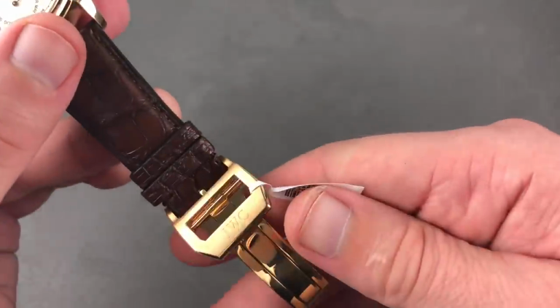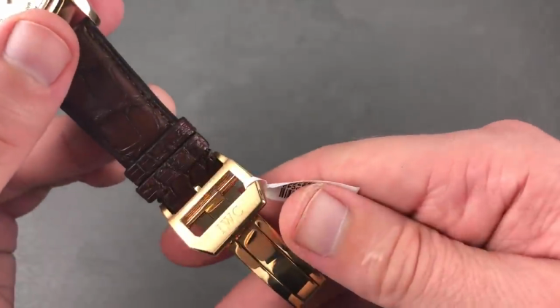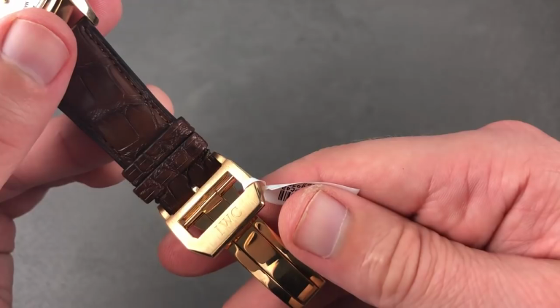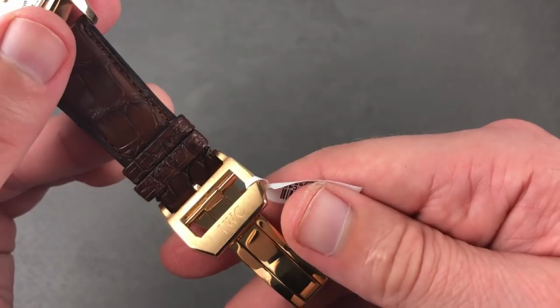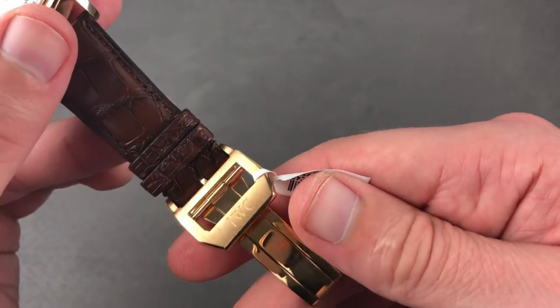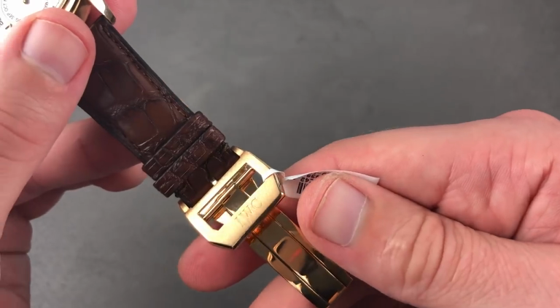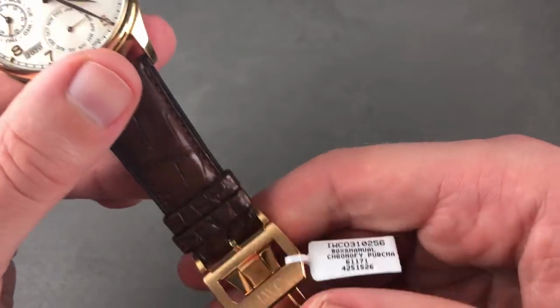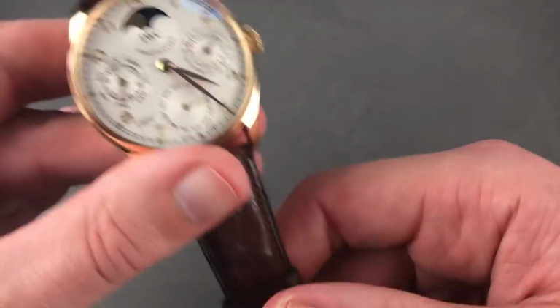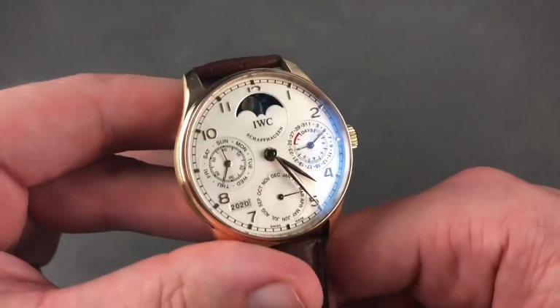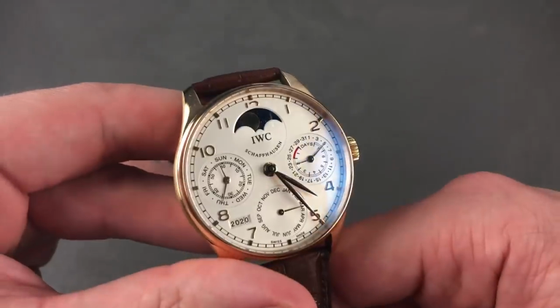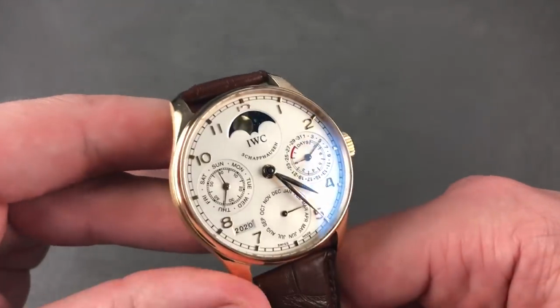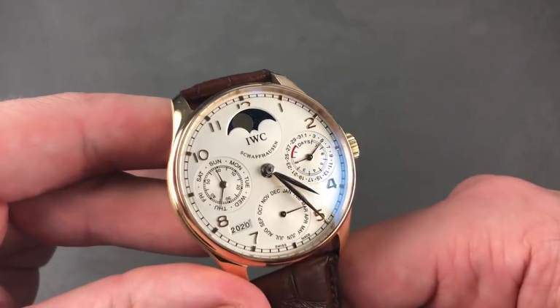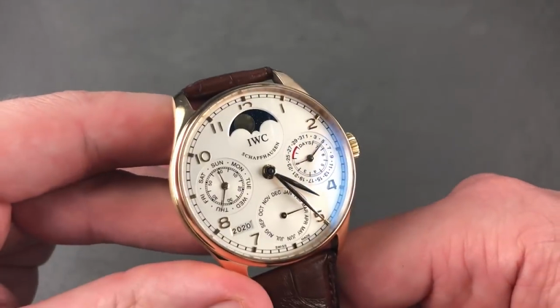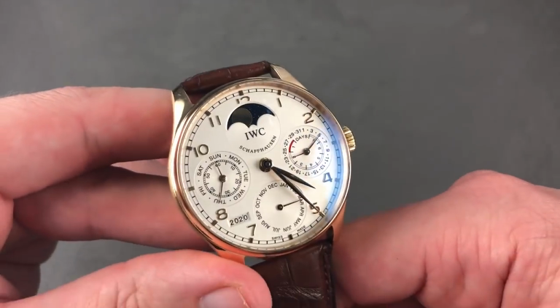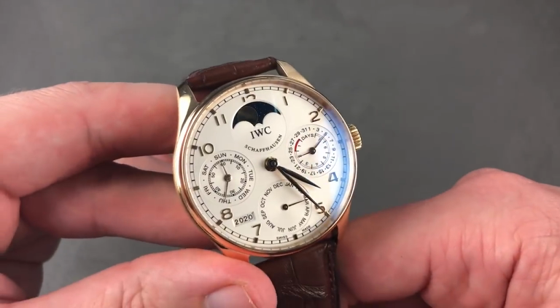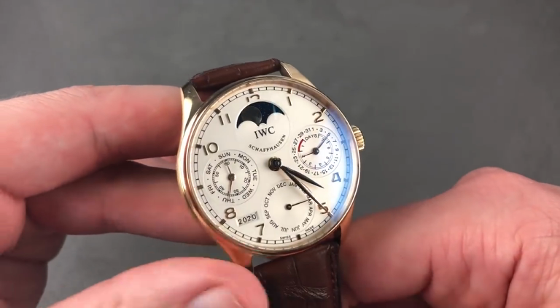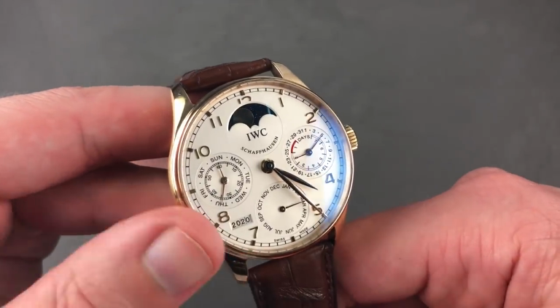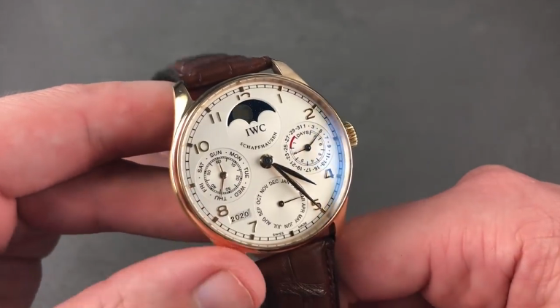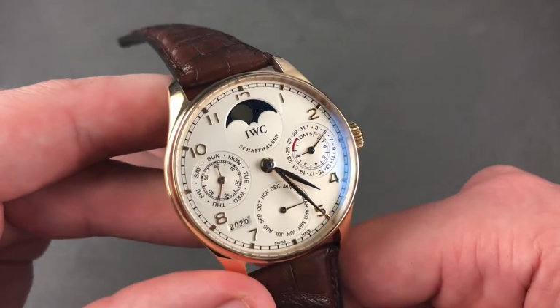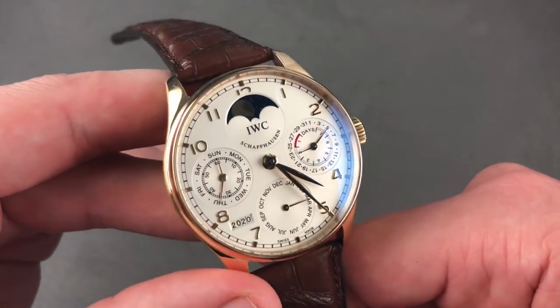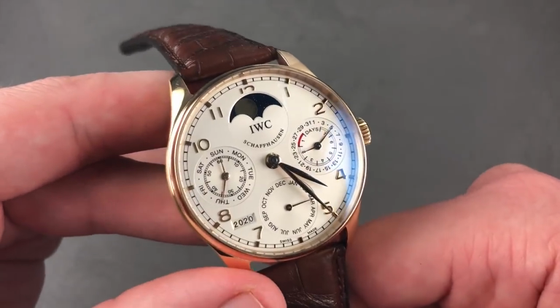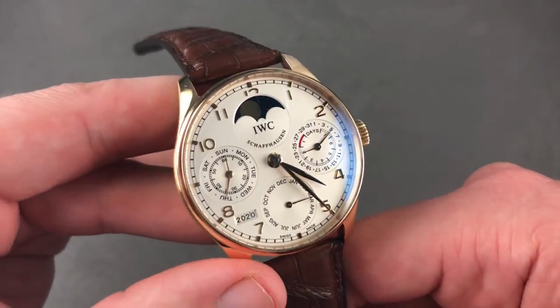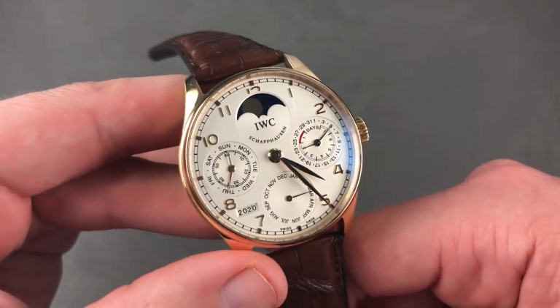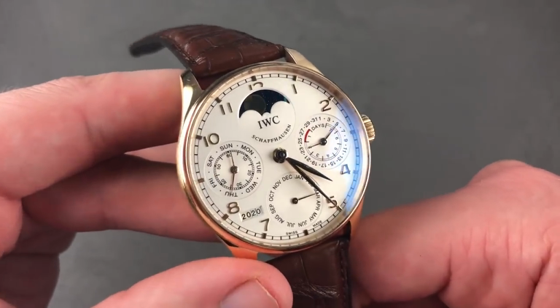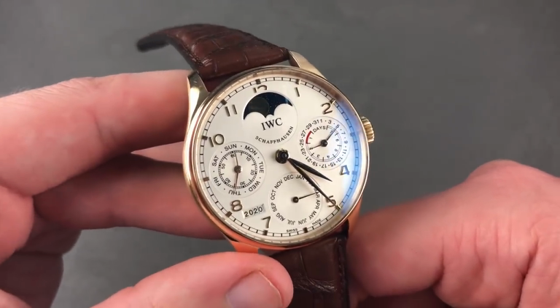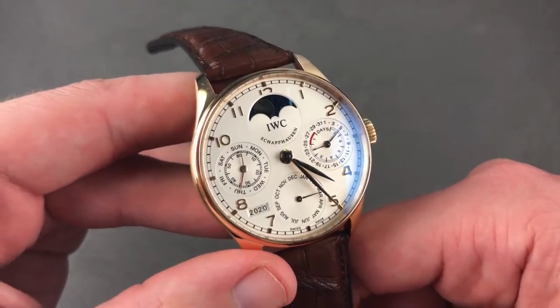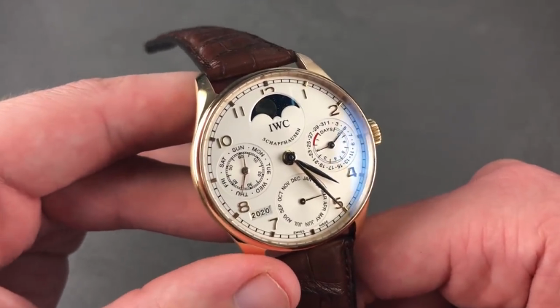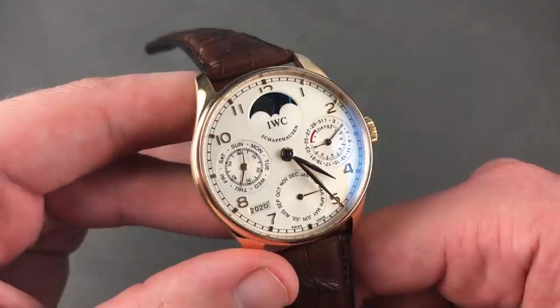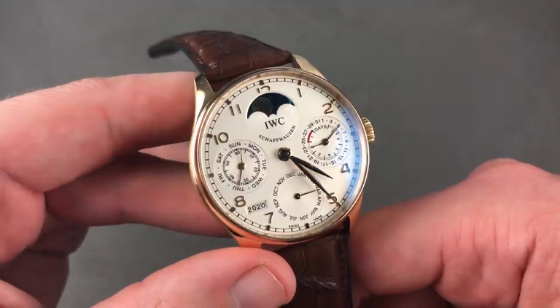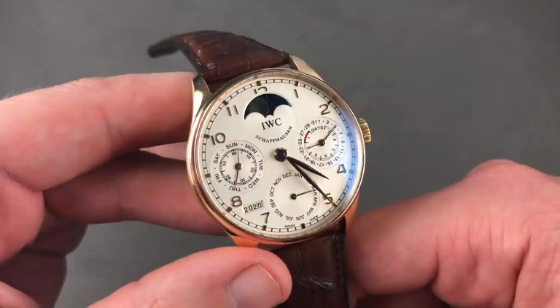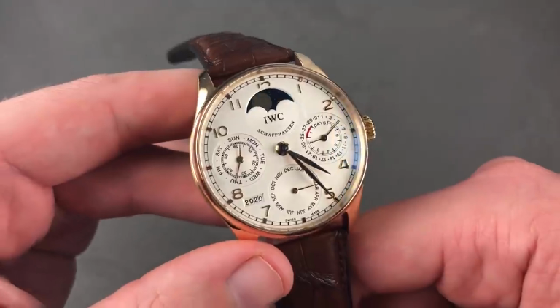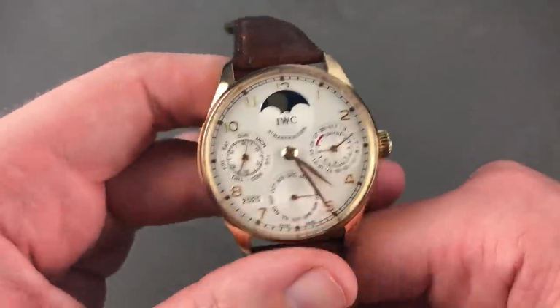Full-deploying clasp, red gold like the case — this is a special opportunity to own the most wearable of the Portuguese perpetuals.